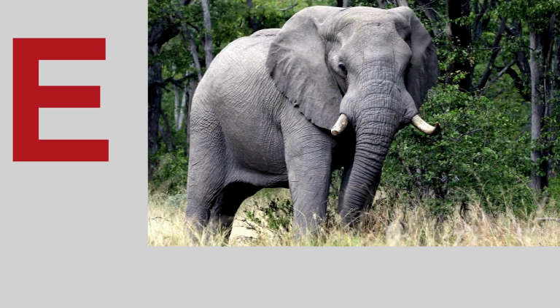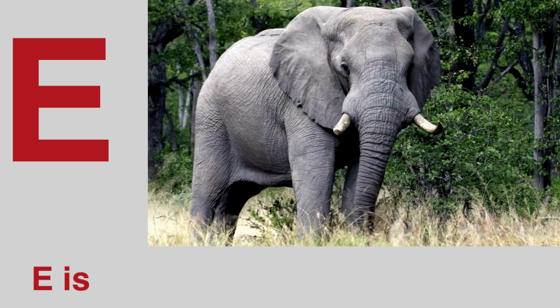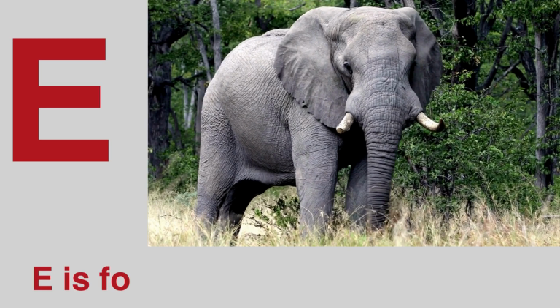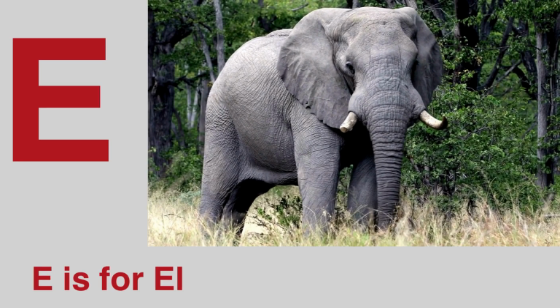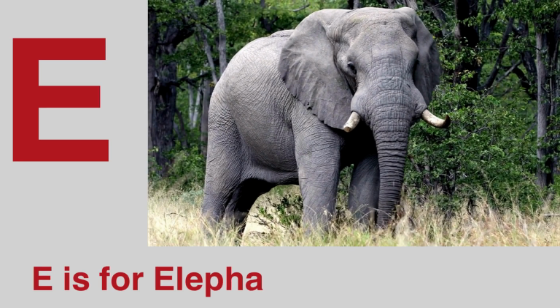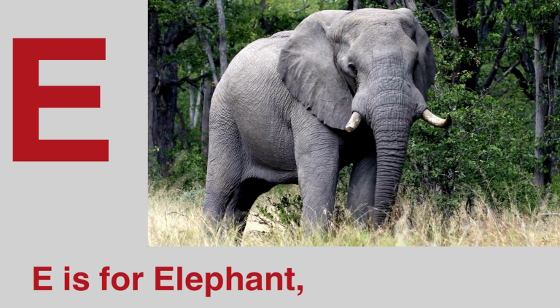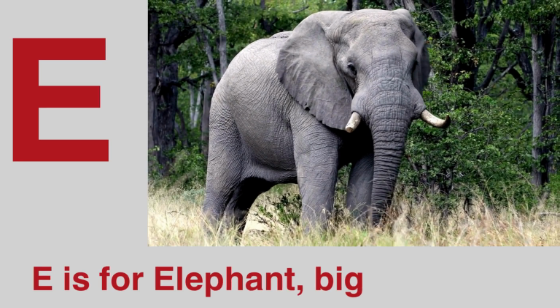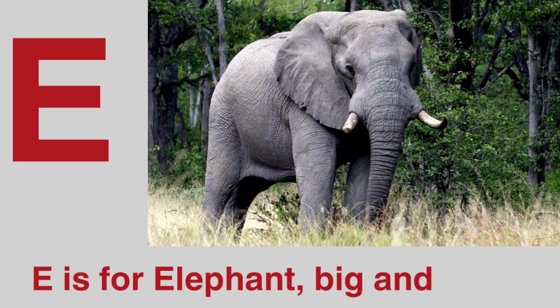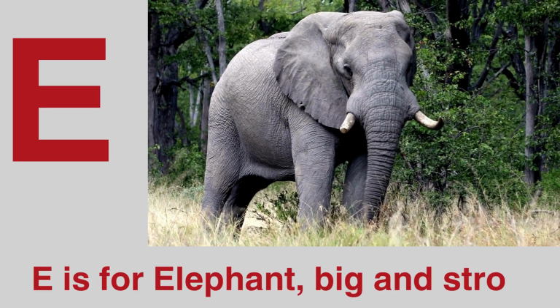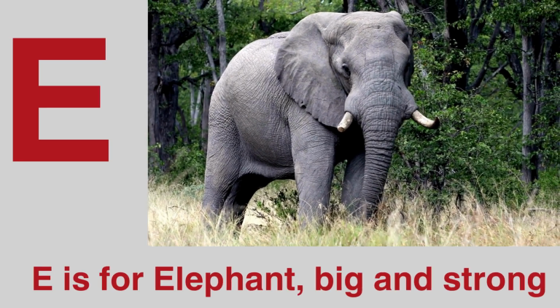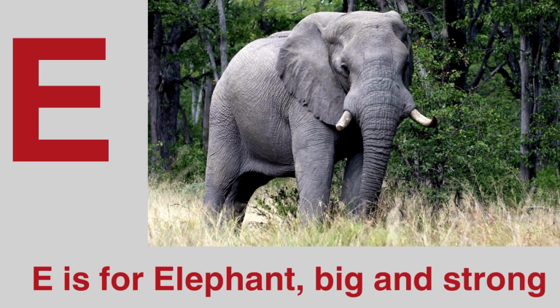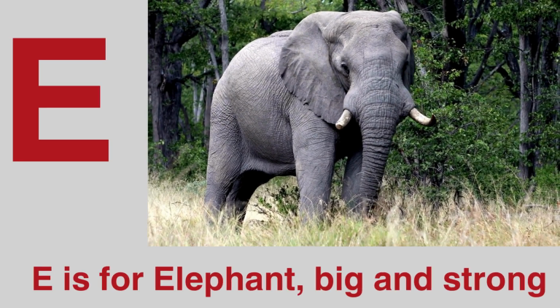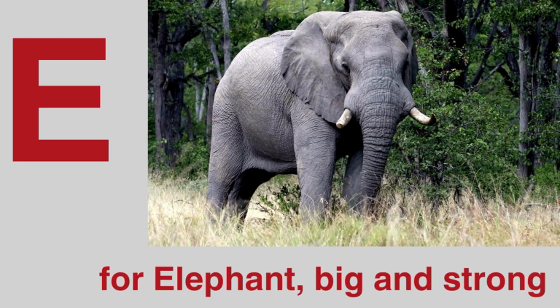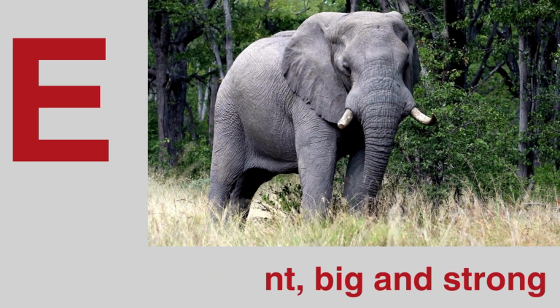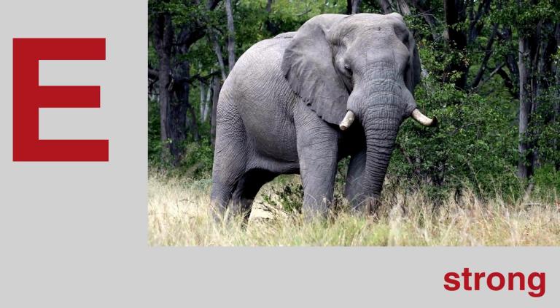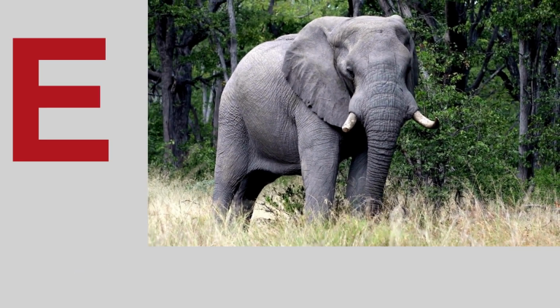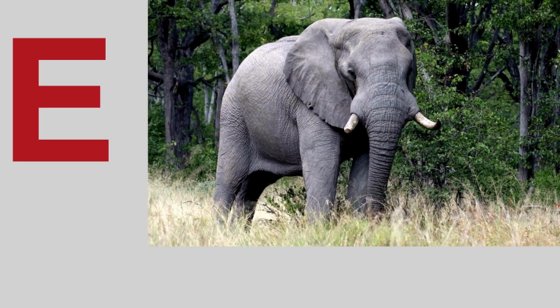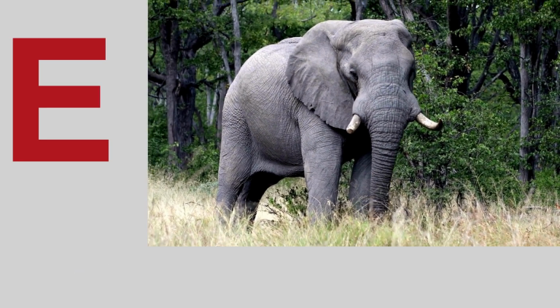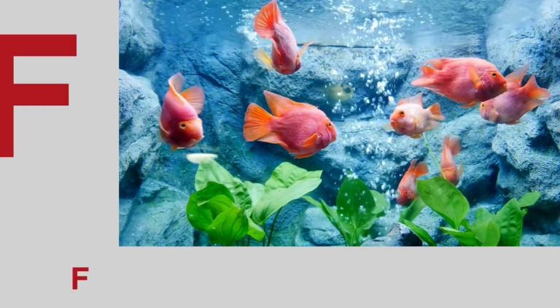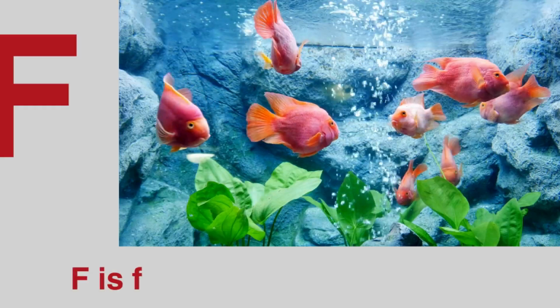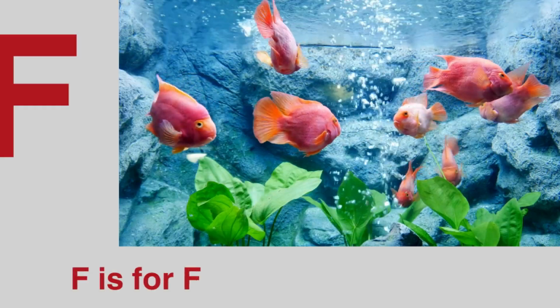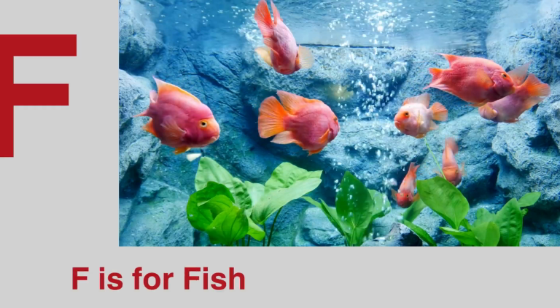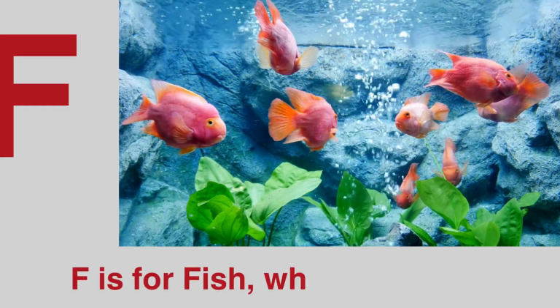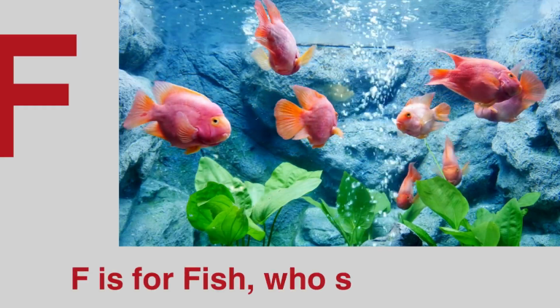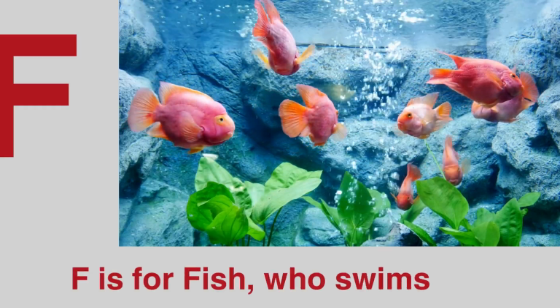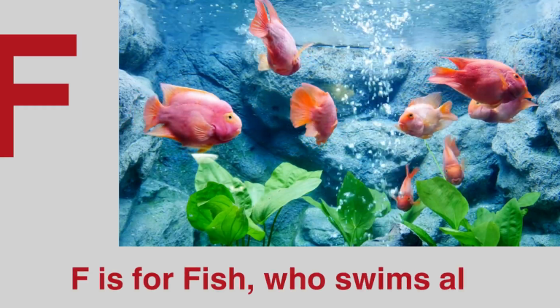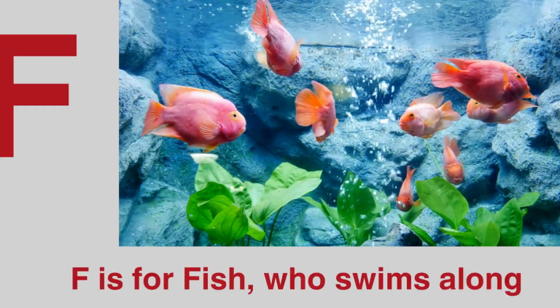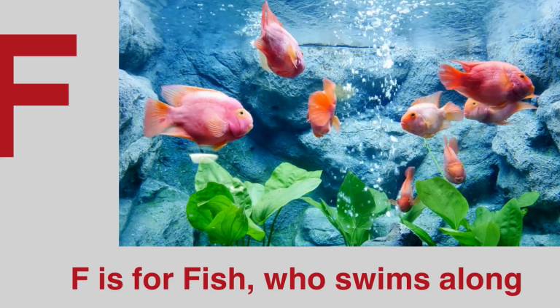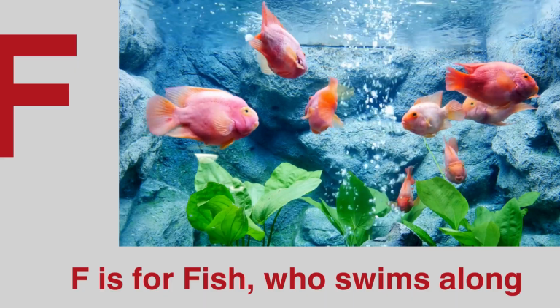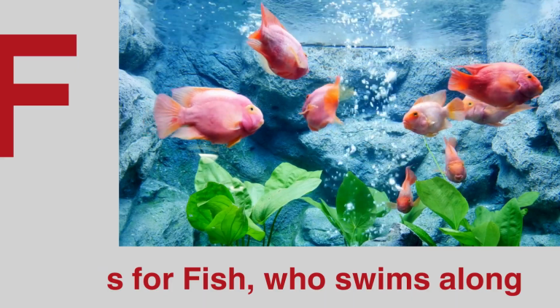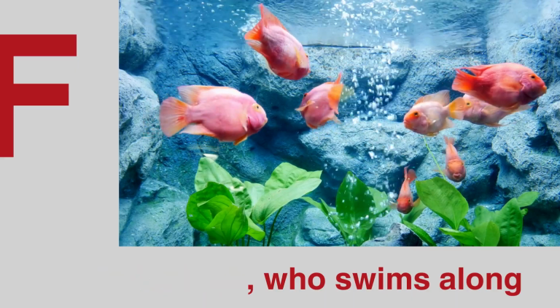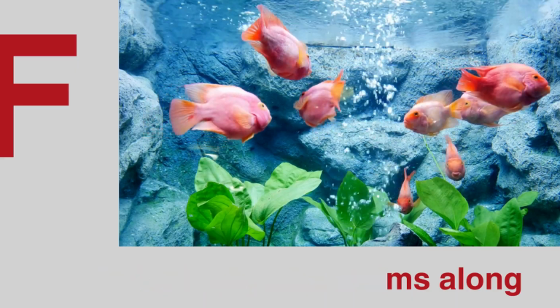B is for elephant, big and strong. F is for fish who swims along.